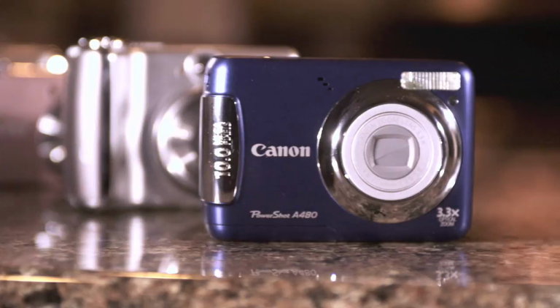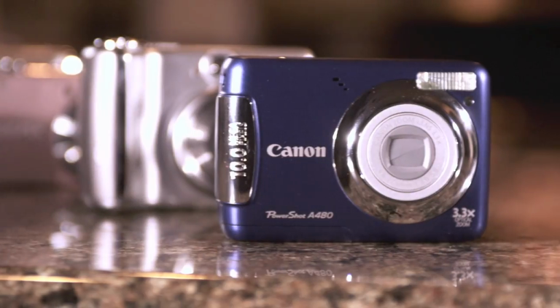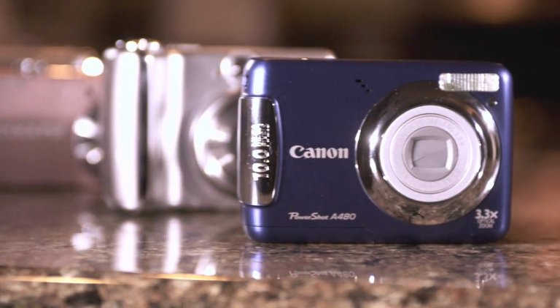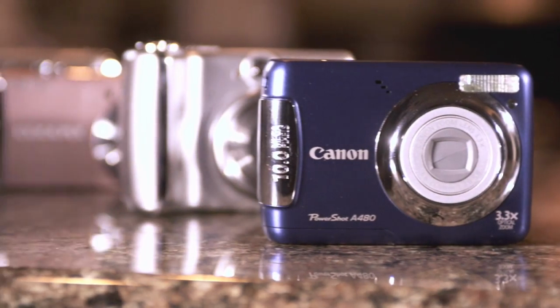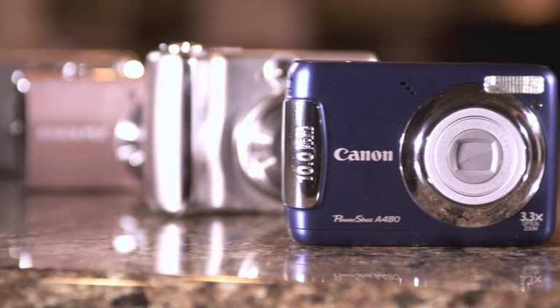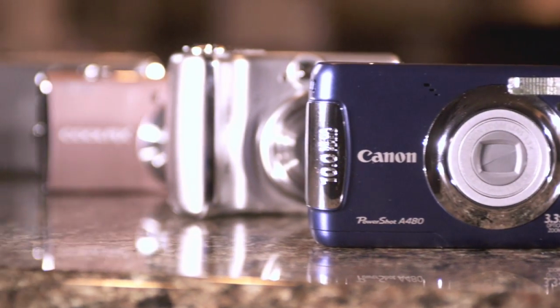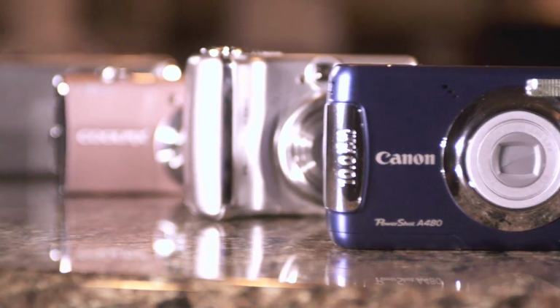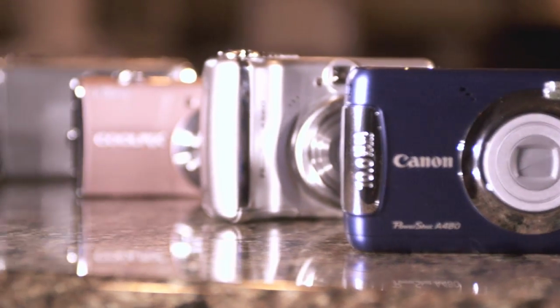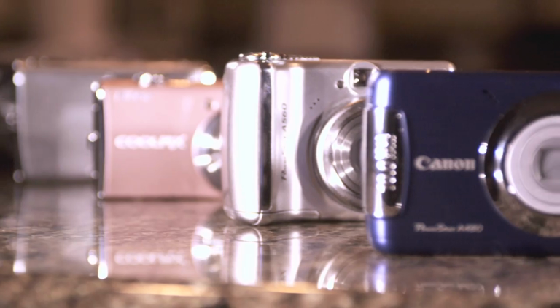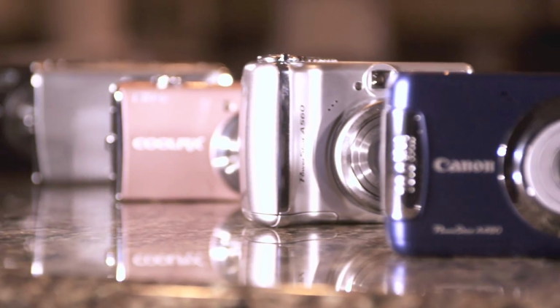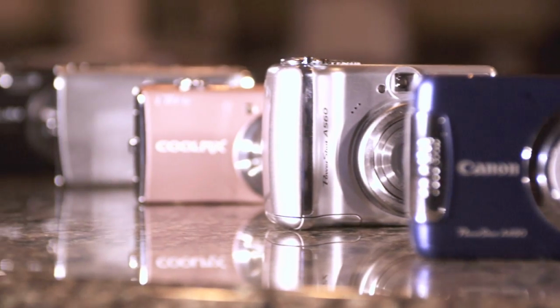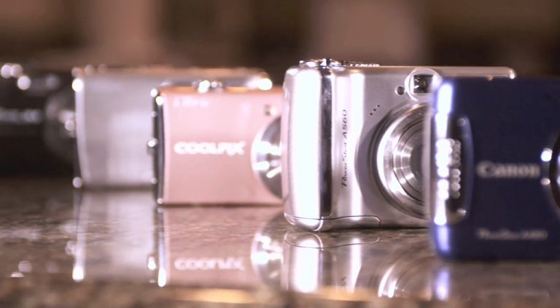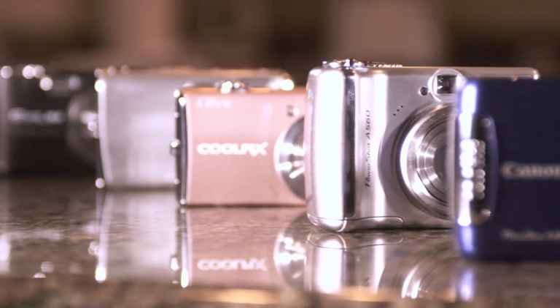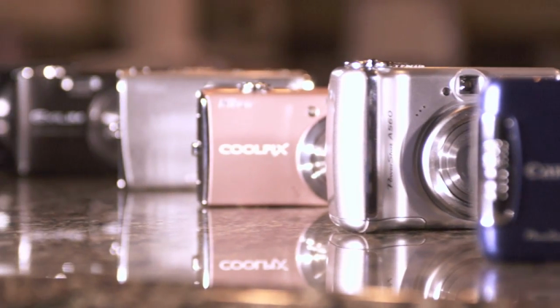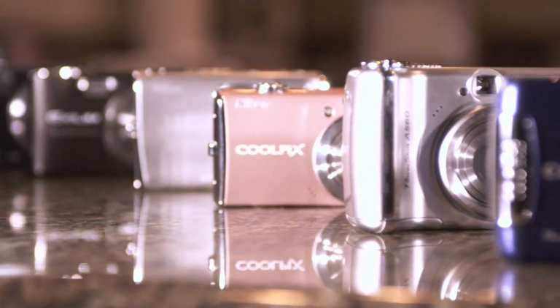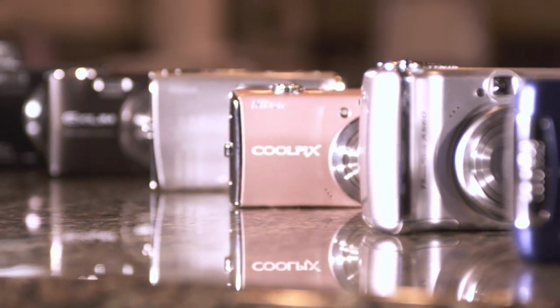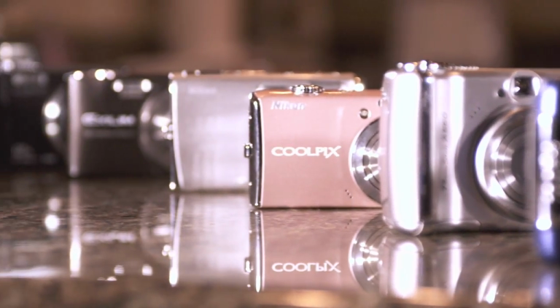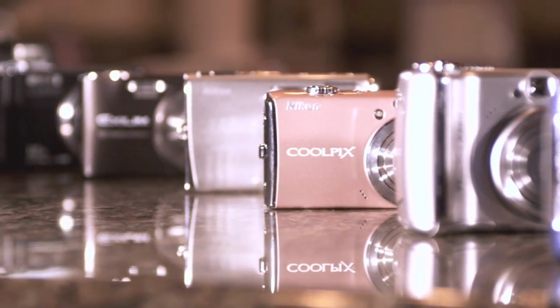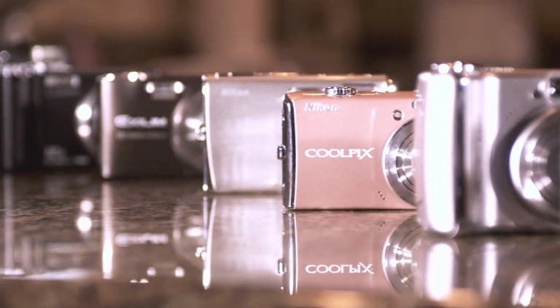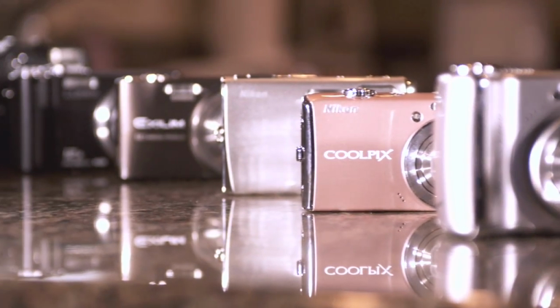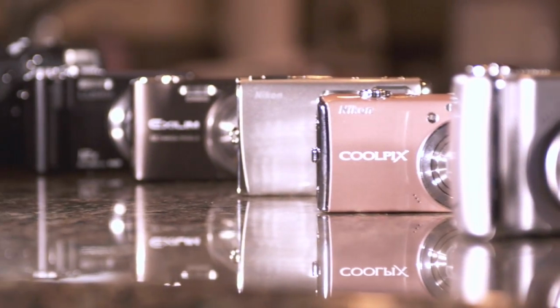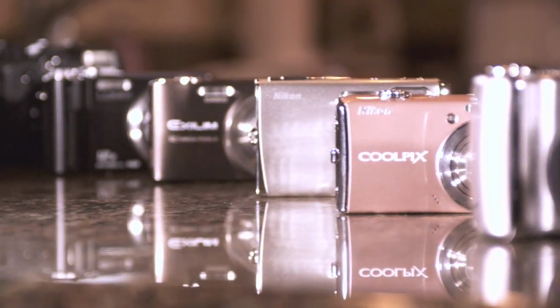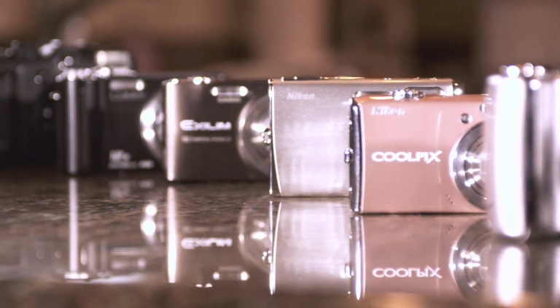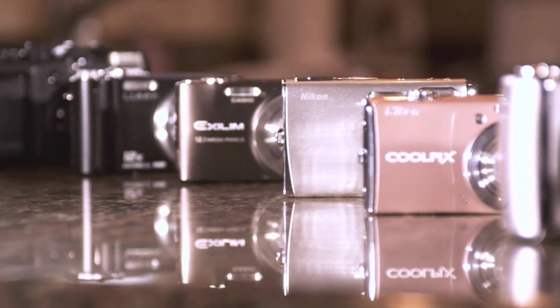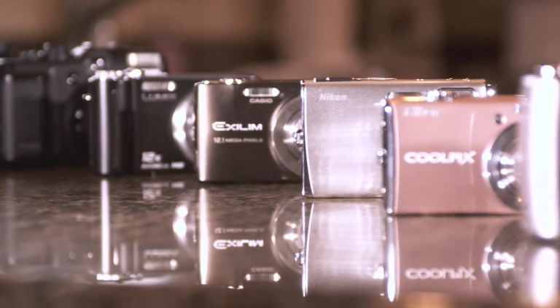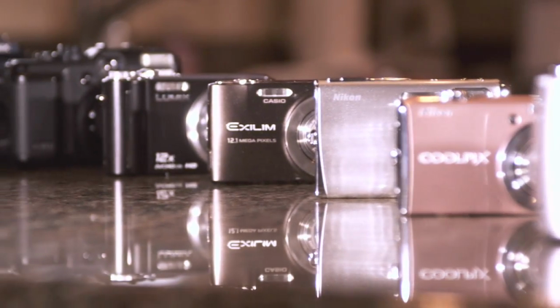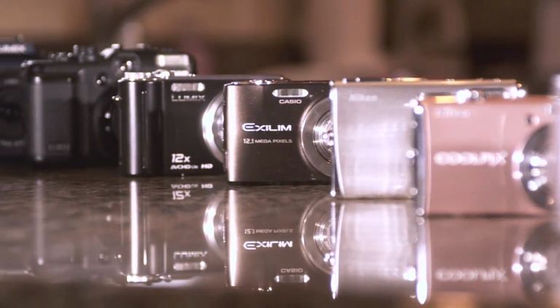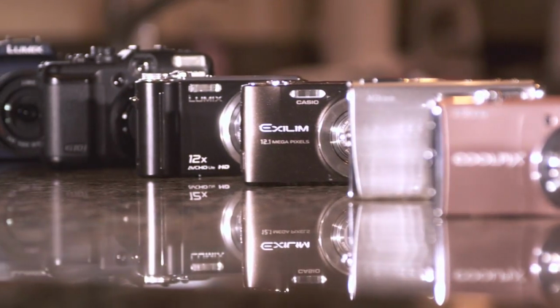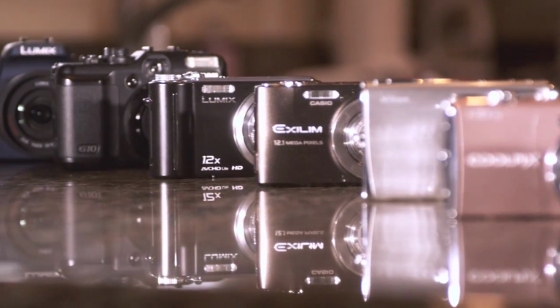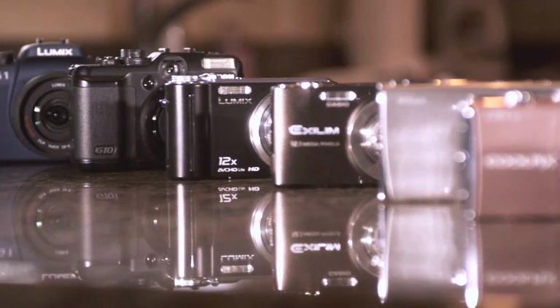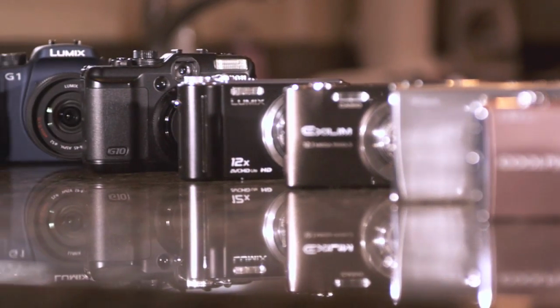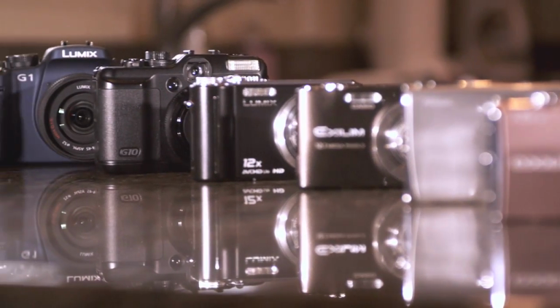The iFi Card works with most cameras, including Canon, Nikon, Panasonic, Casio, and more.